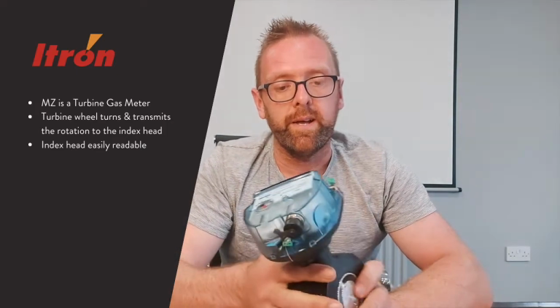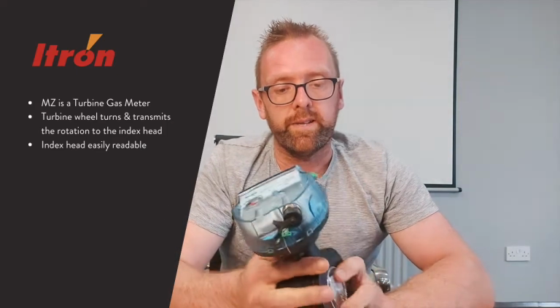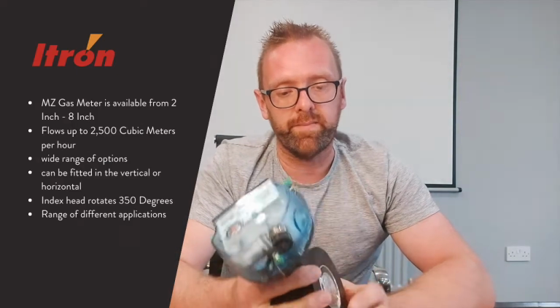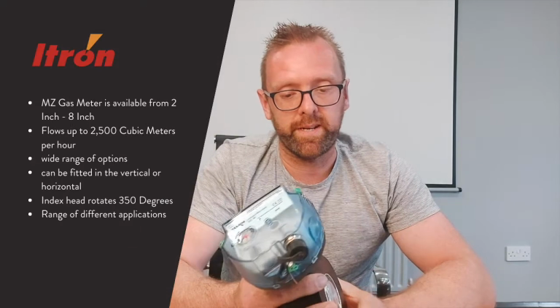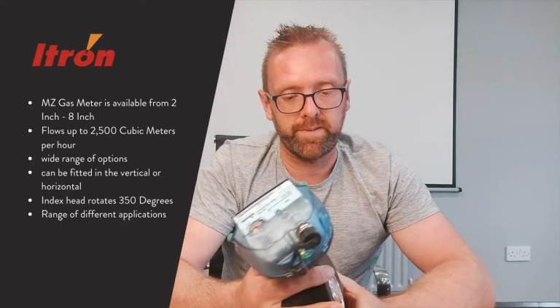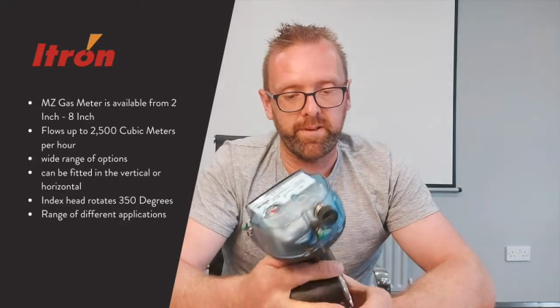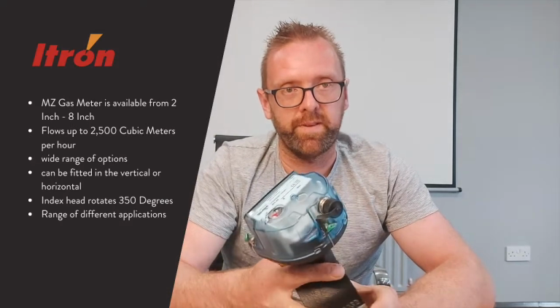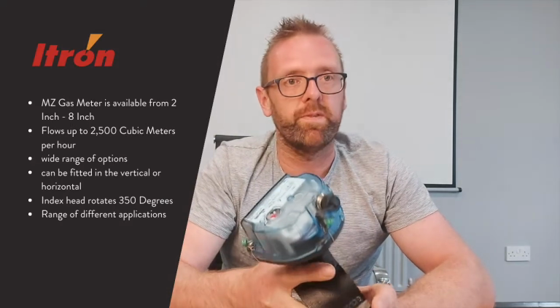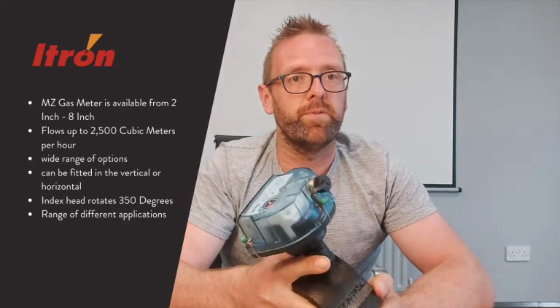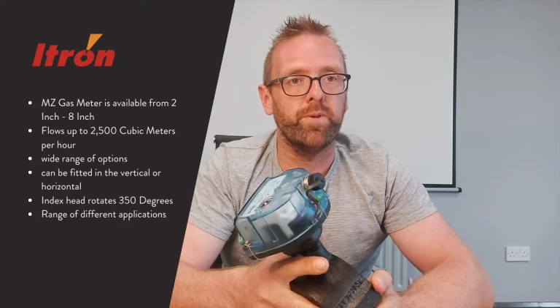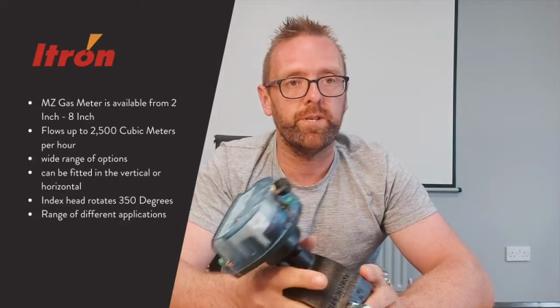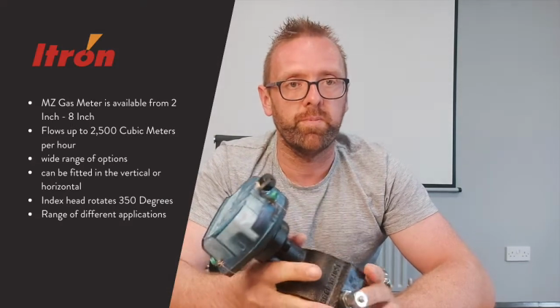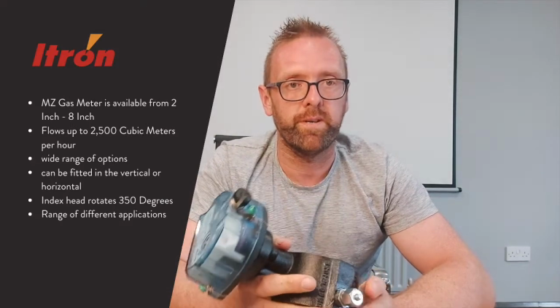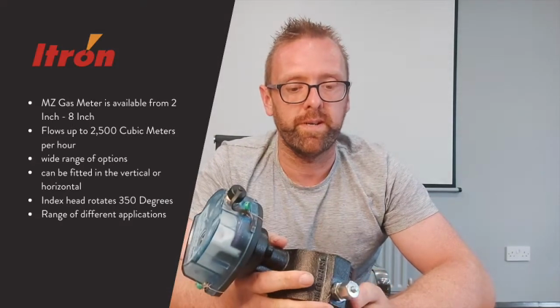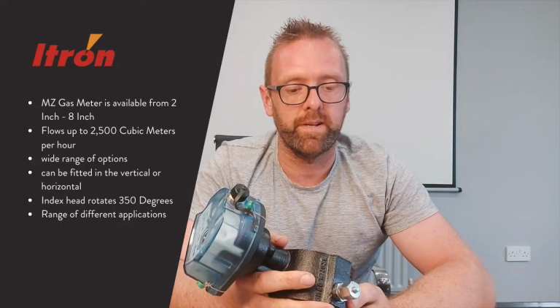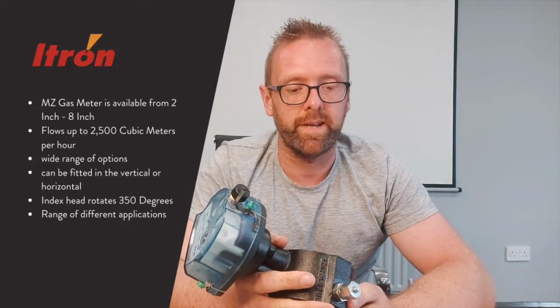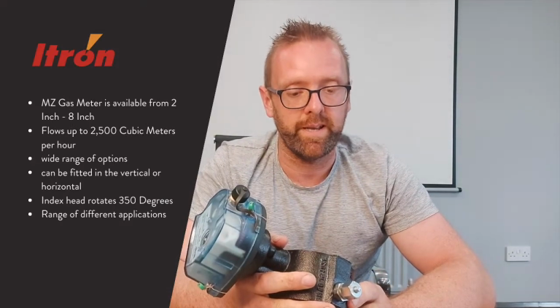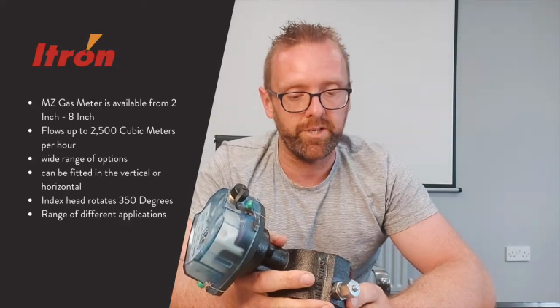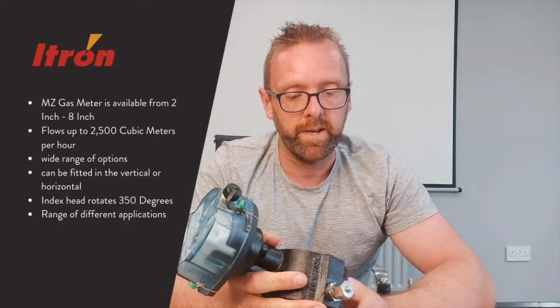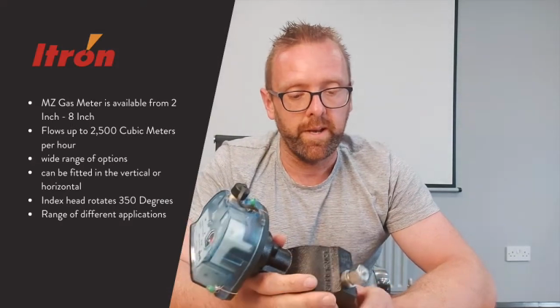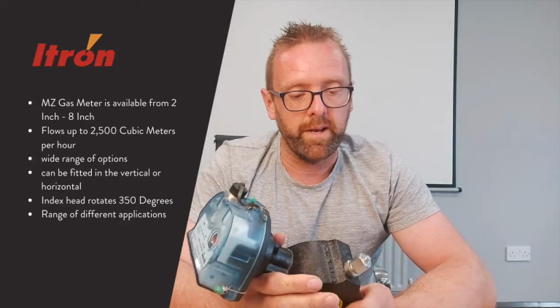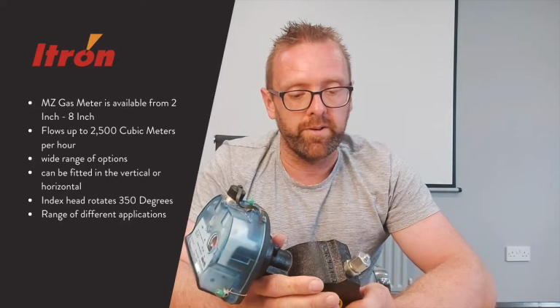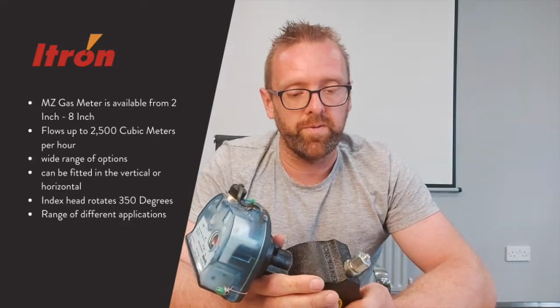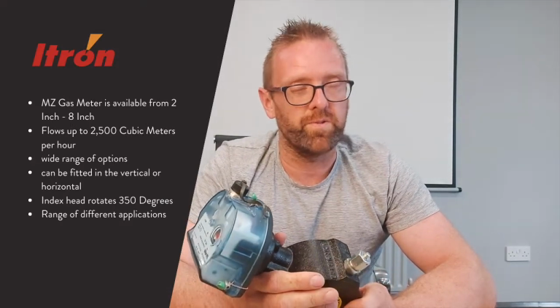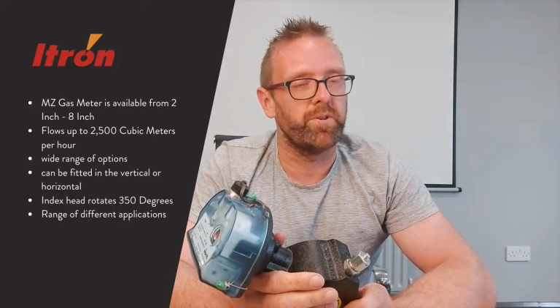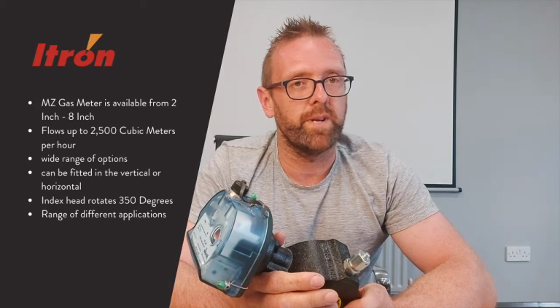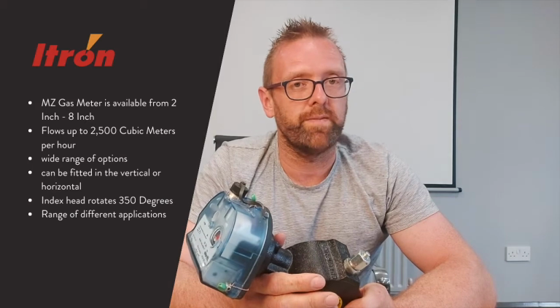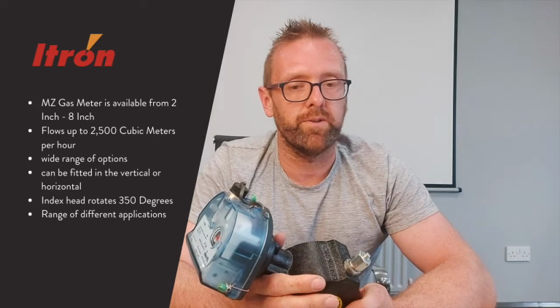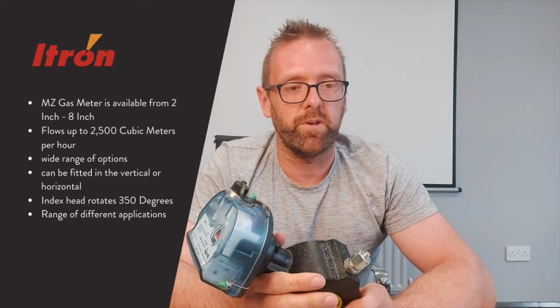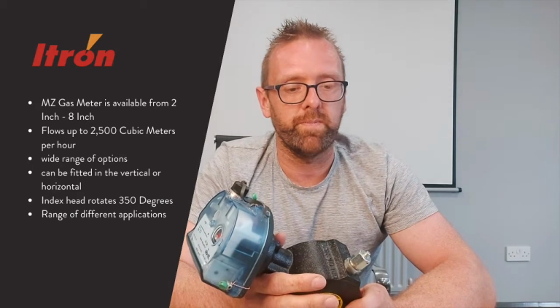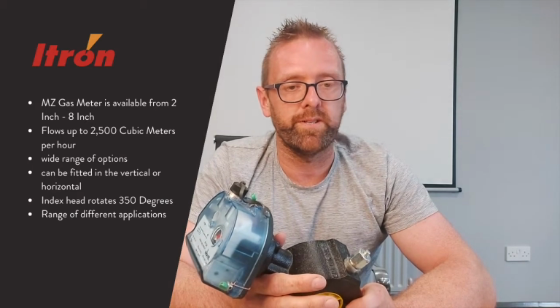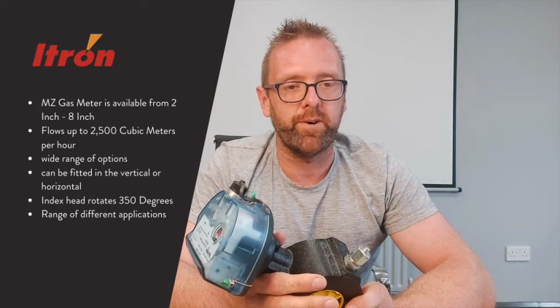The MZ gas meter is available from 2 inch up to 8 inch, and it can handle flows up to two and a half thousand cubic meters an hour.